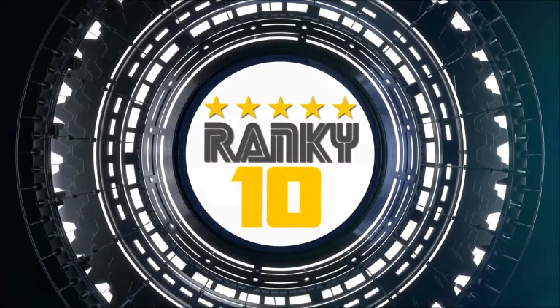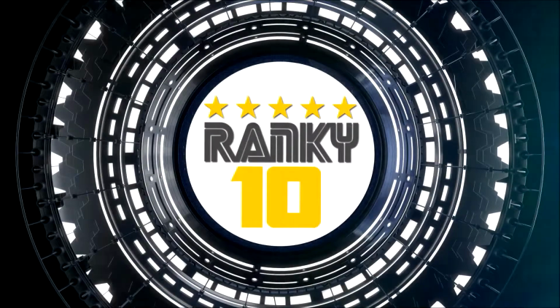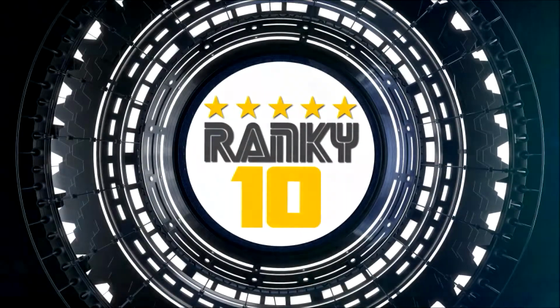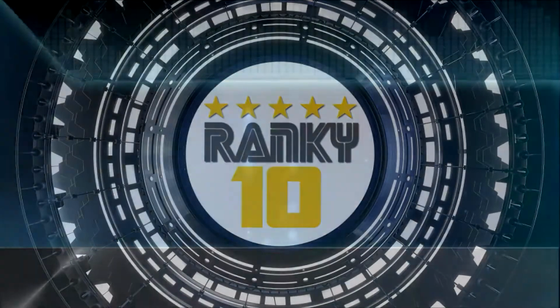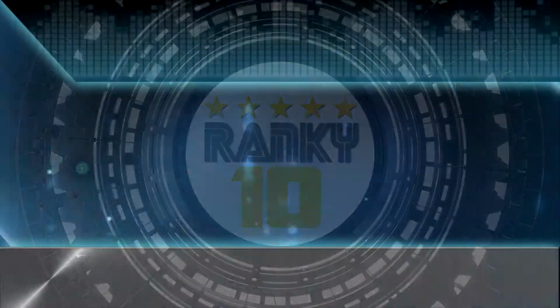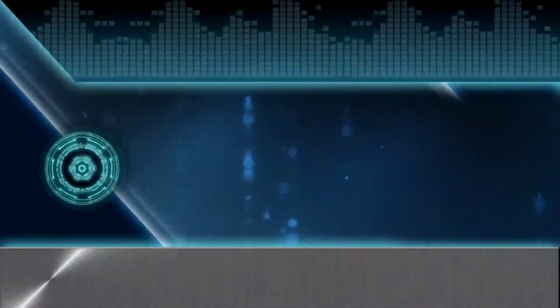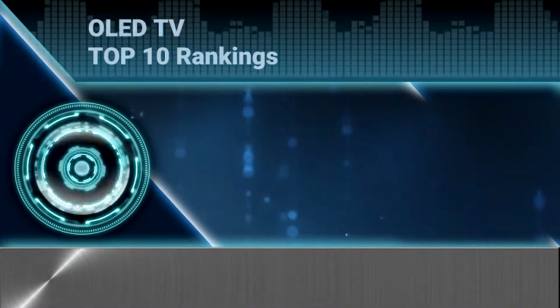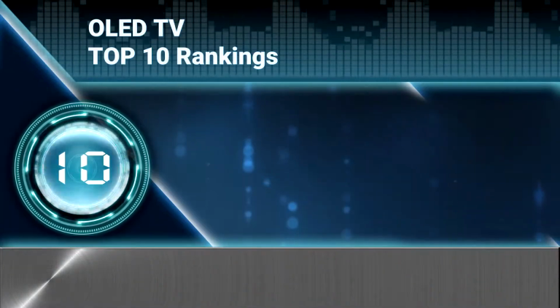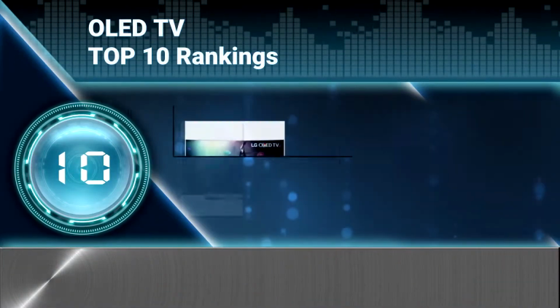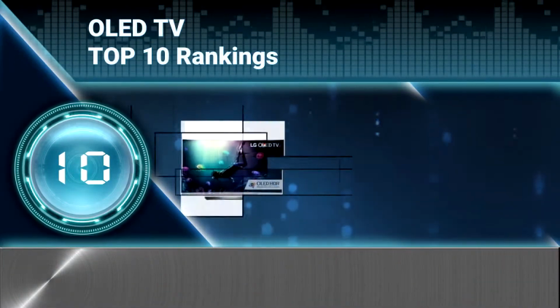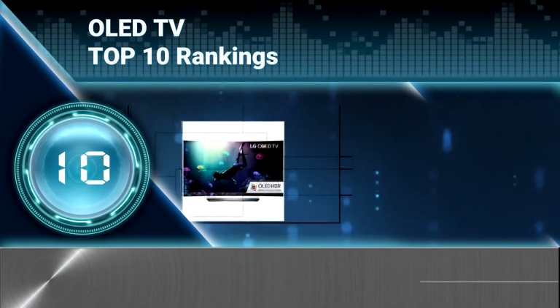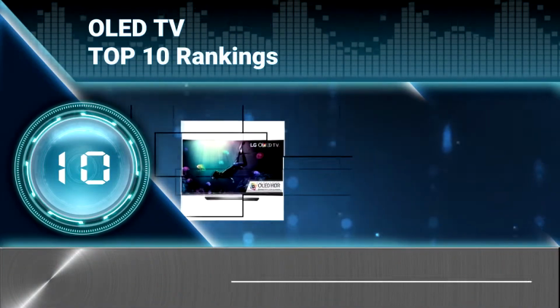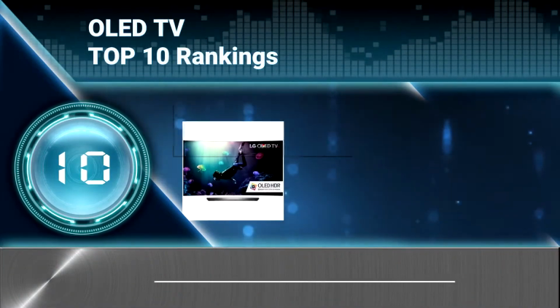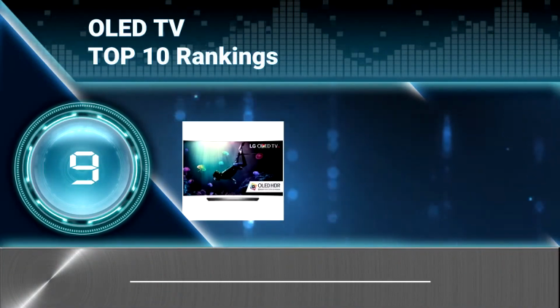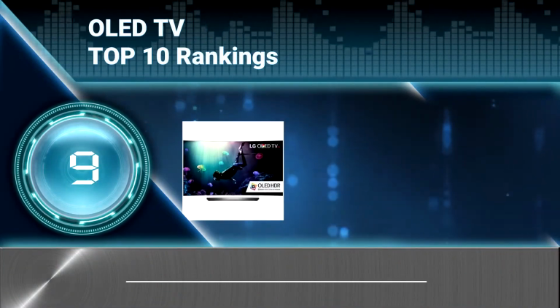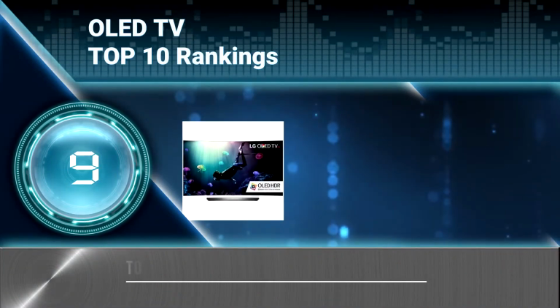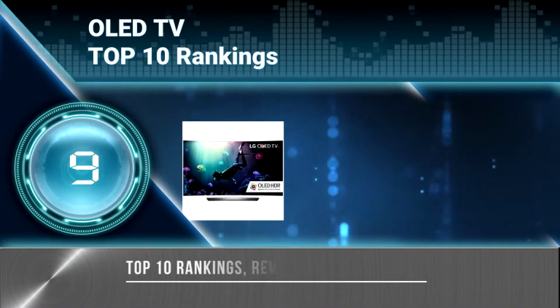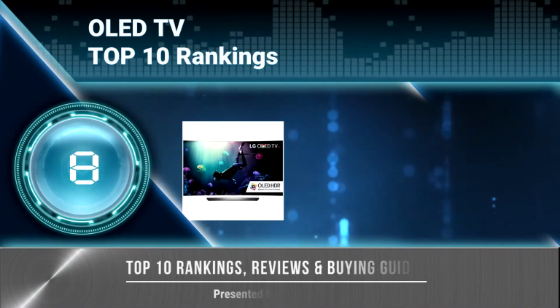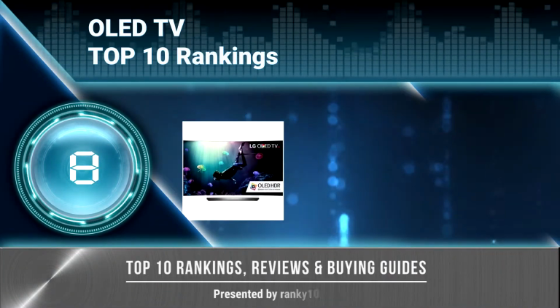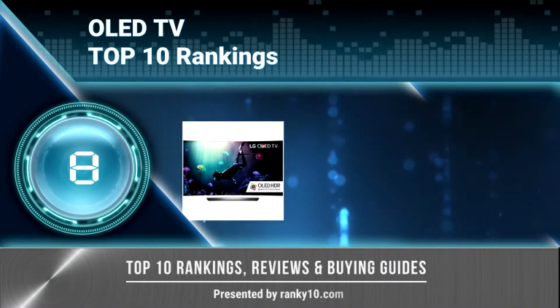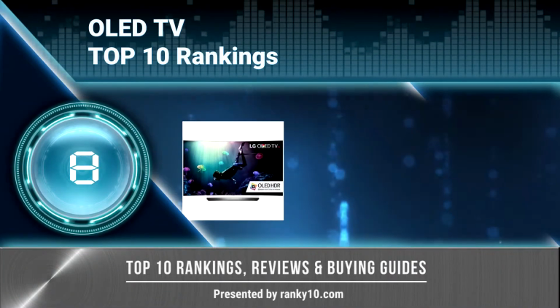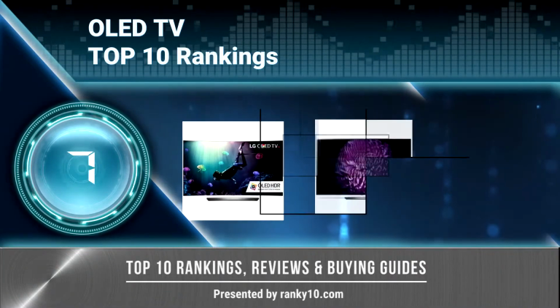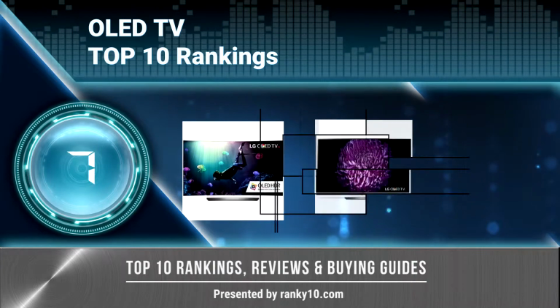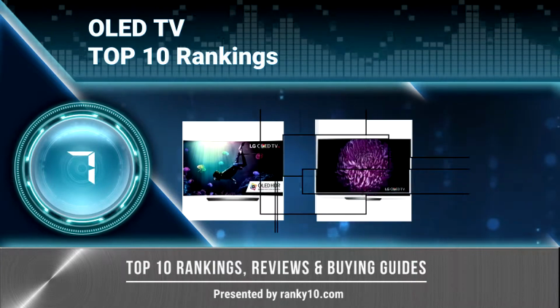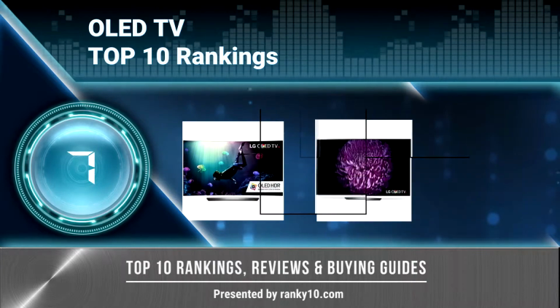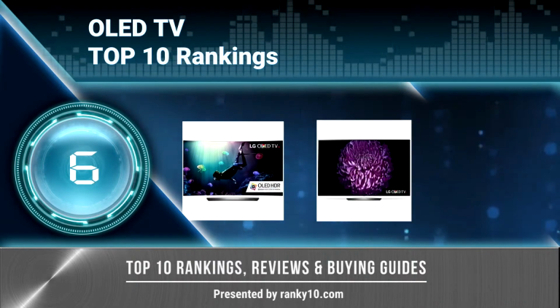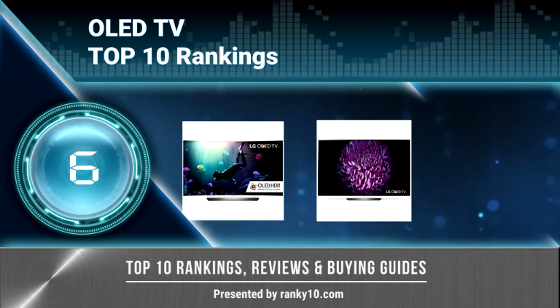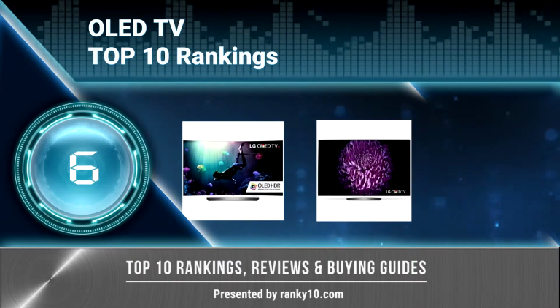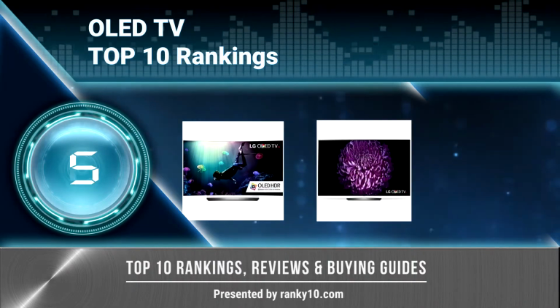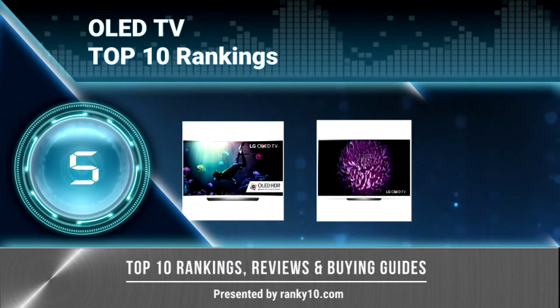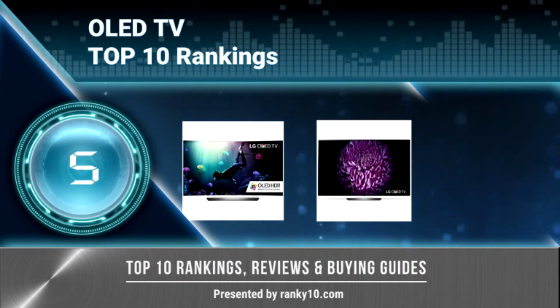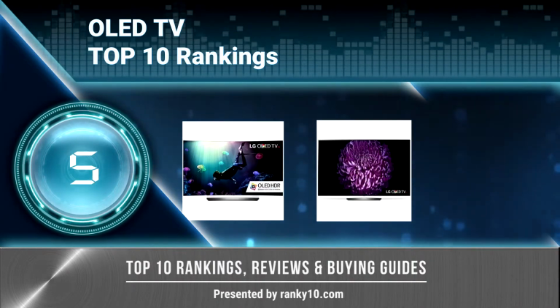Welcome to Ranky 10 Video Rankings. We announce the top 10 rankings of OLED TV. Let's get started.